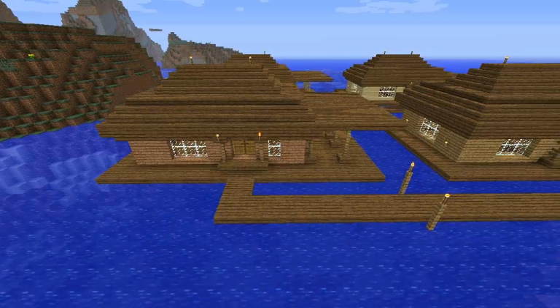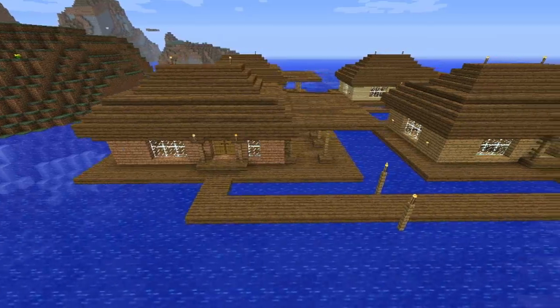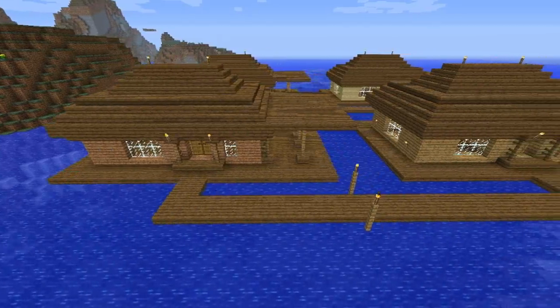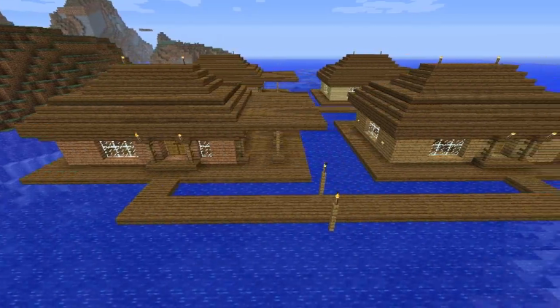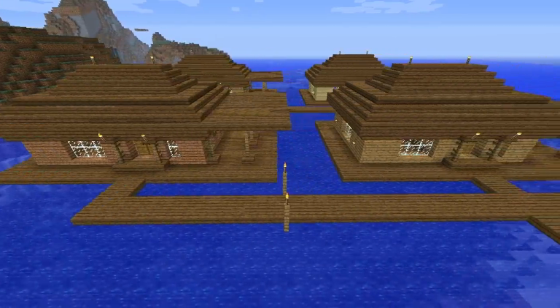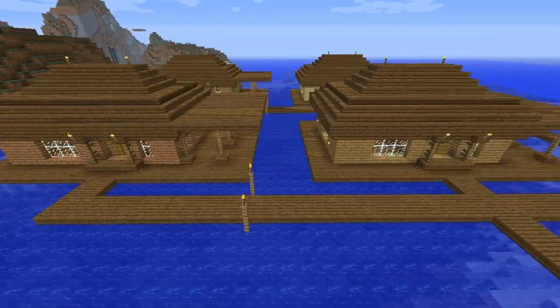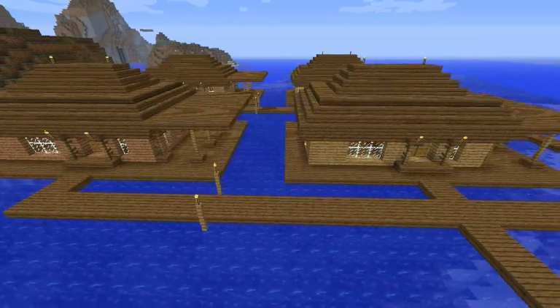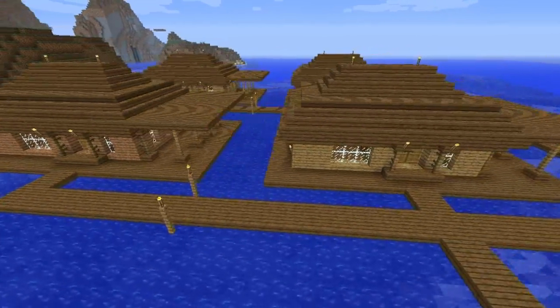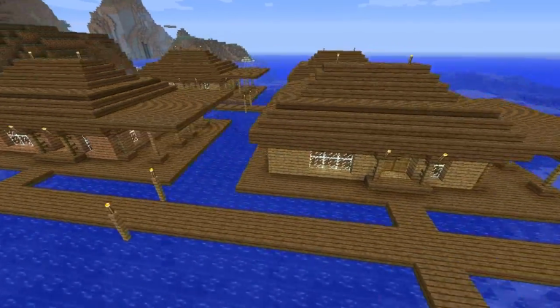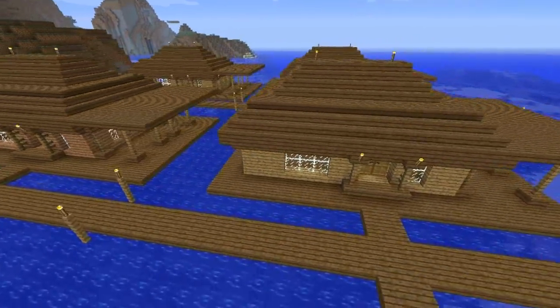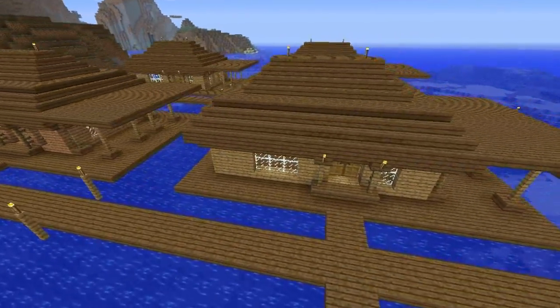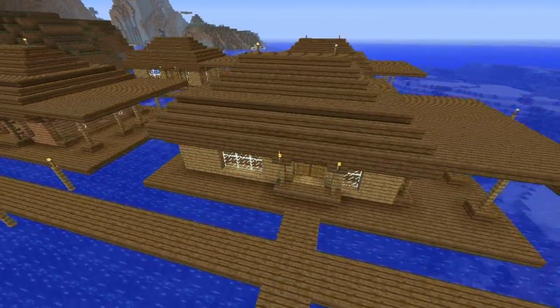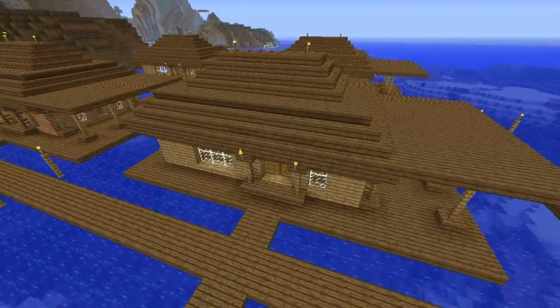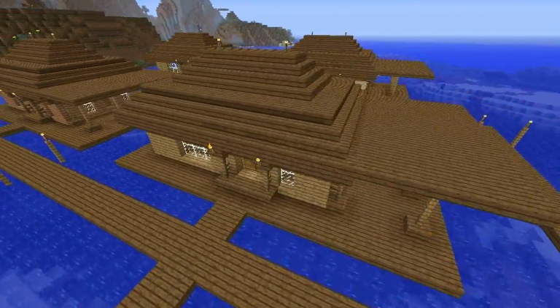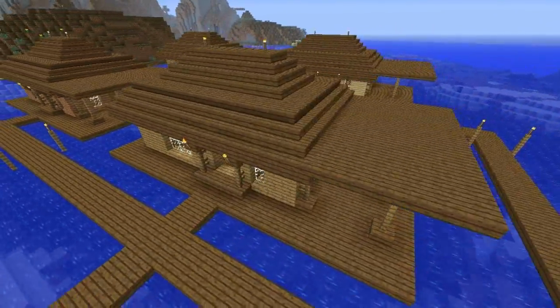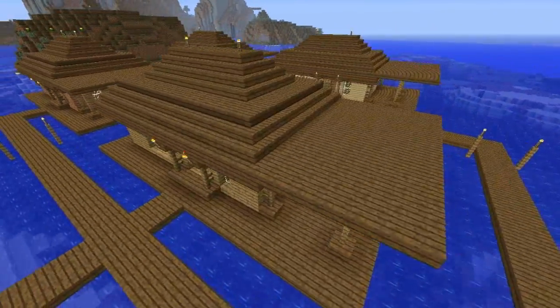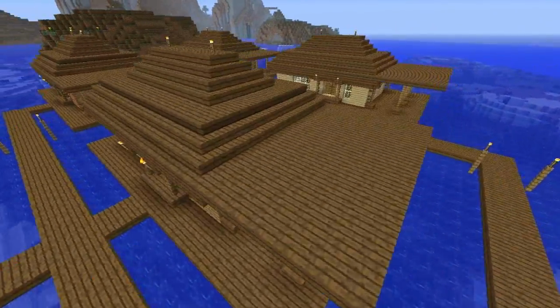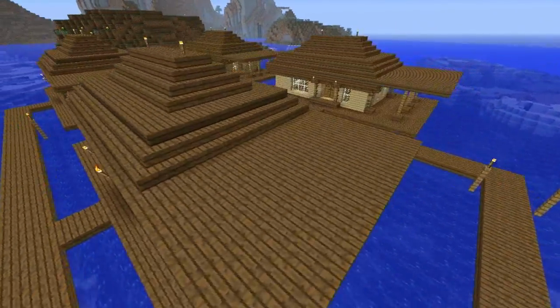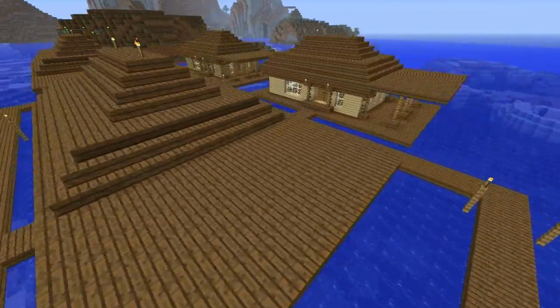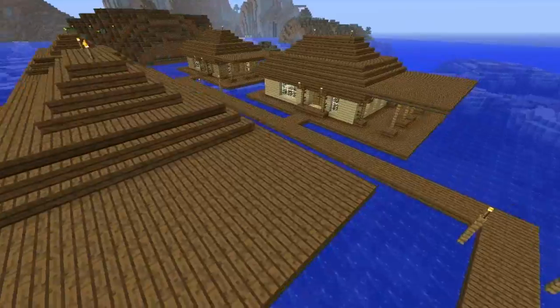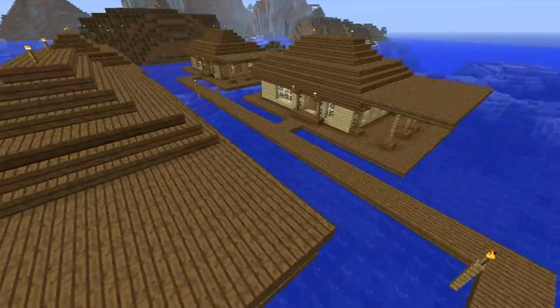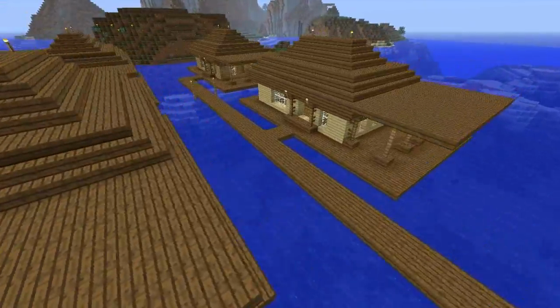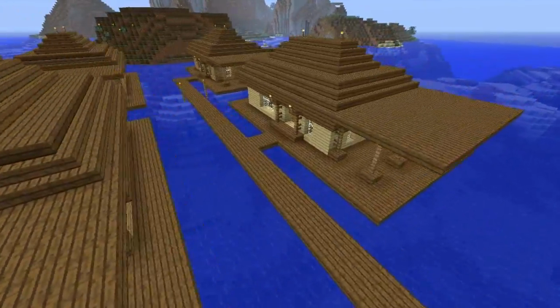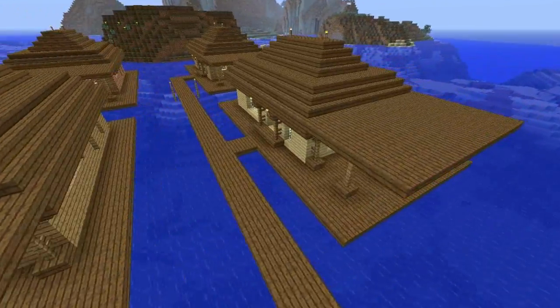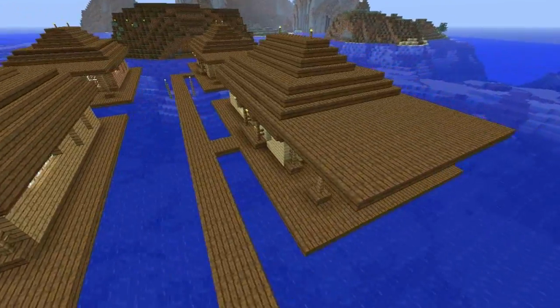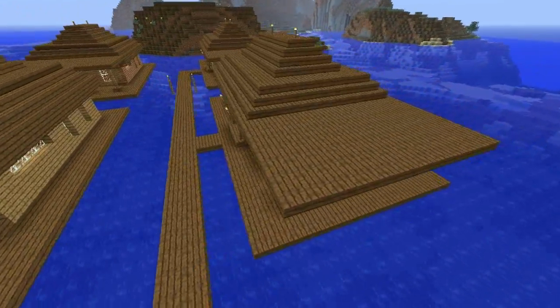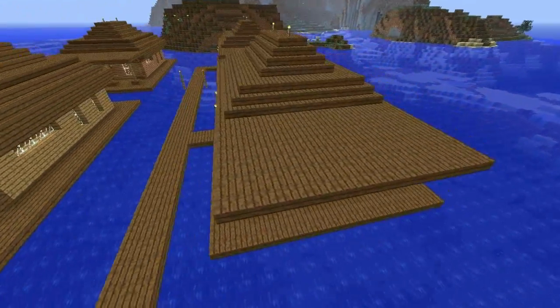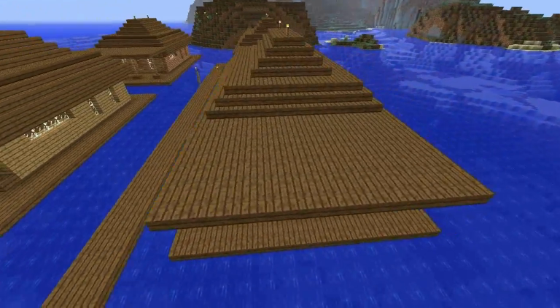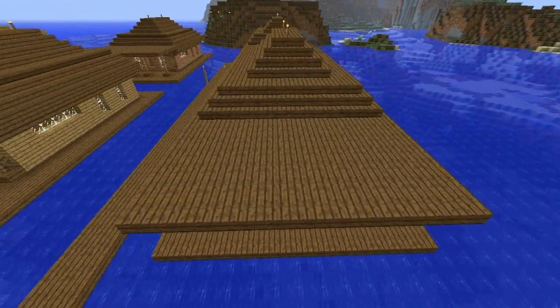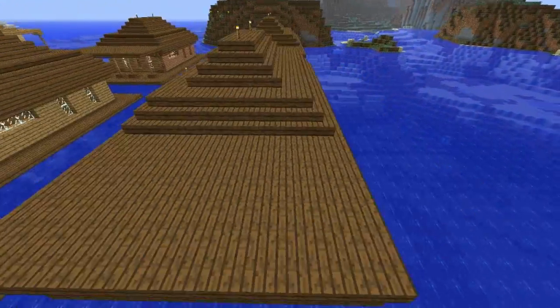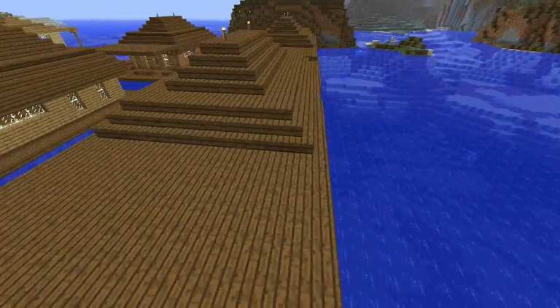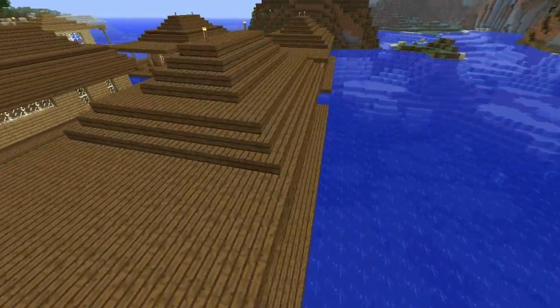Hey Pandalings, this is the Black Belt Panda and in this tutorial video I'm going to show you how to build a simple beach house.